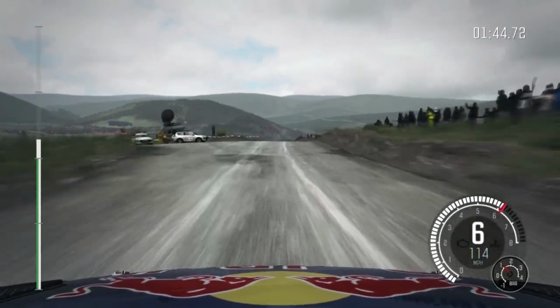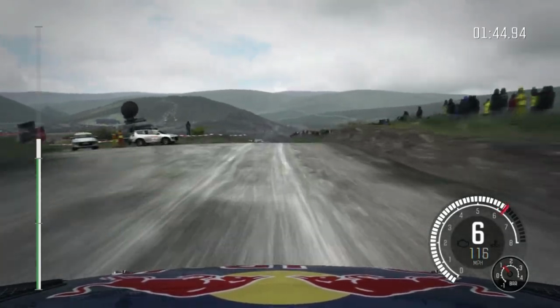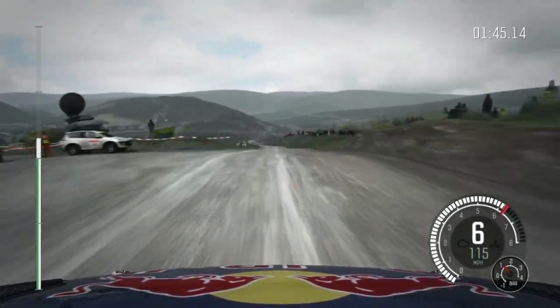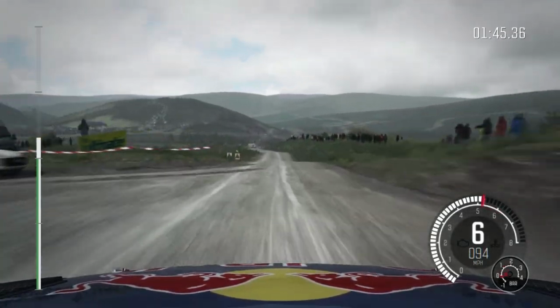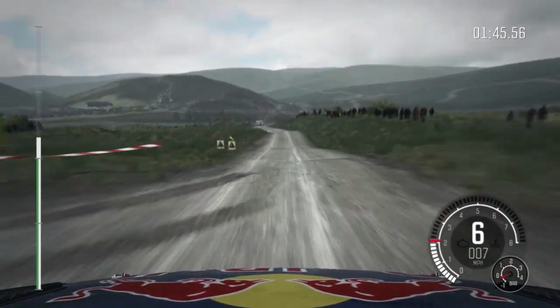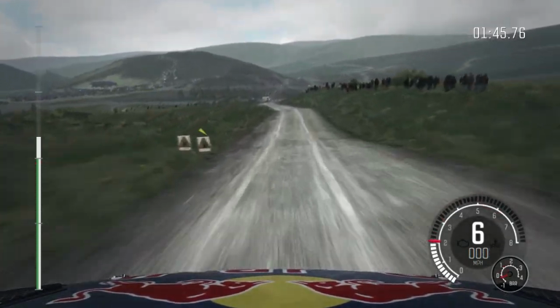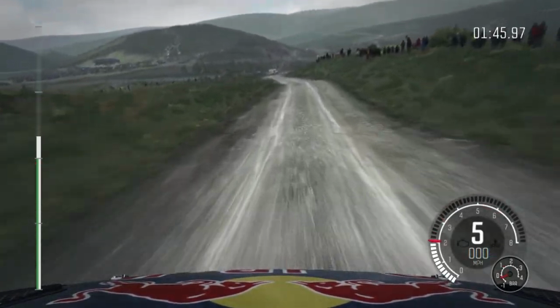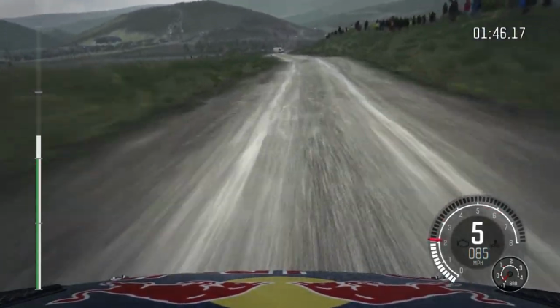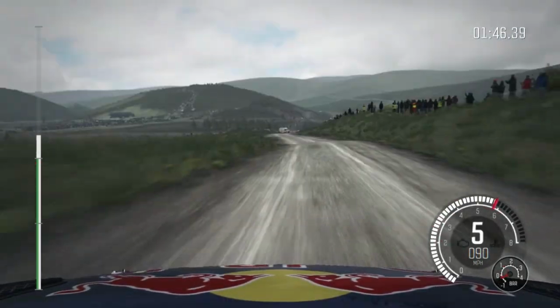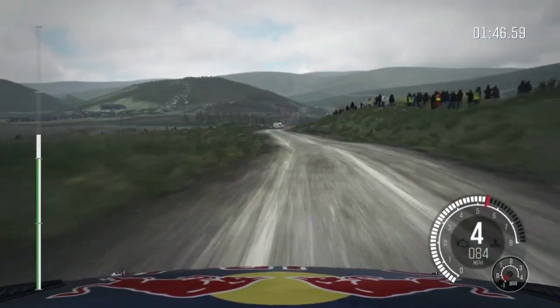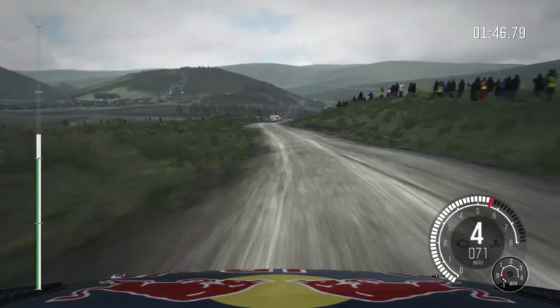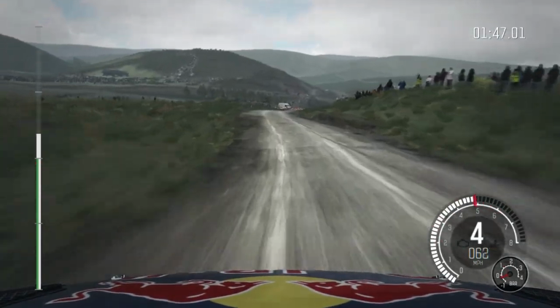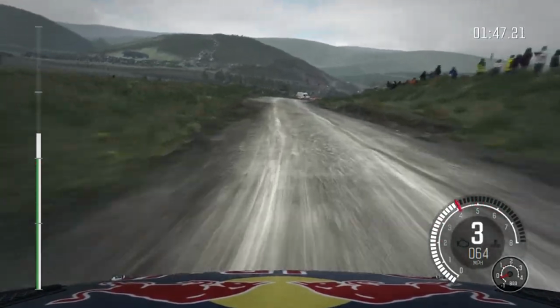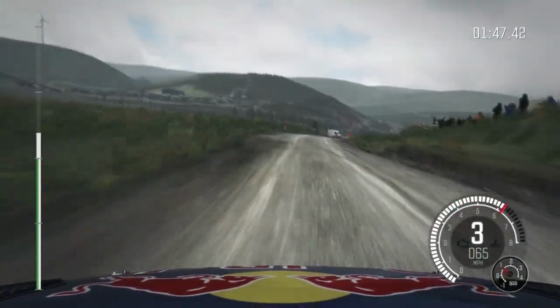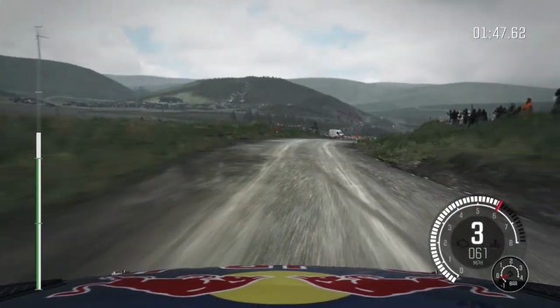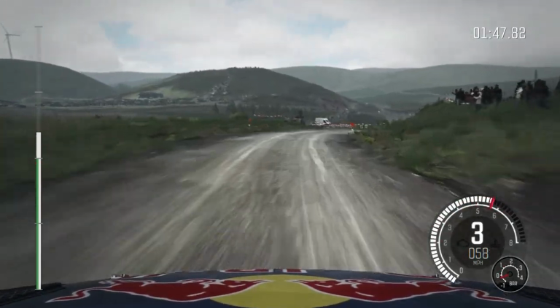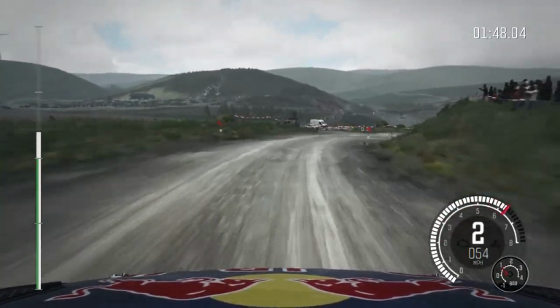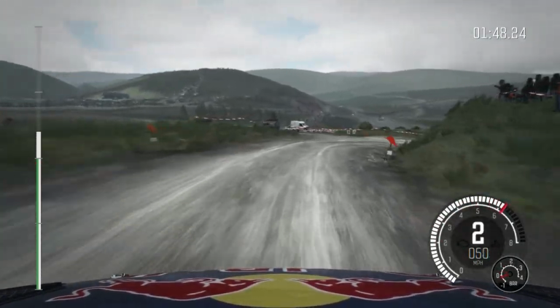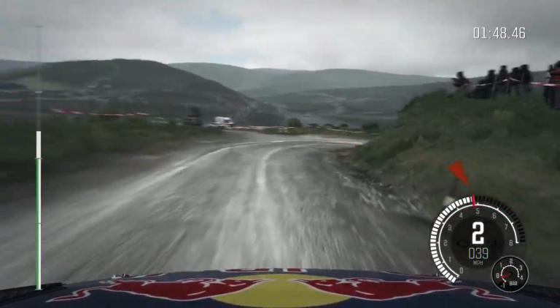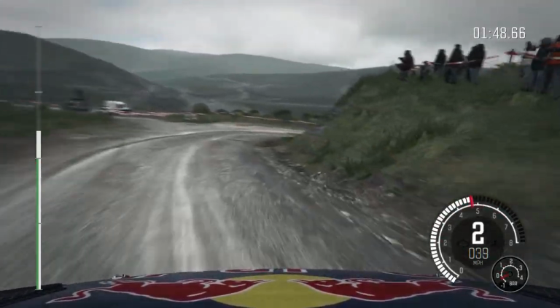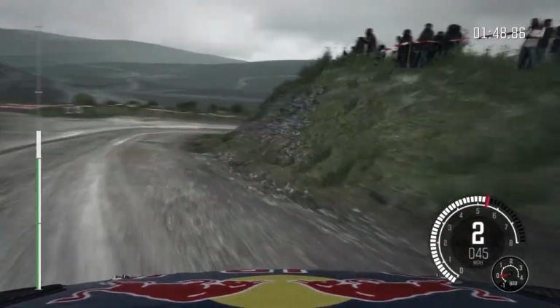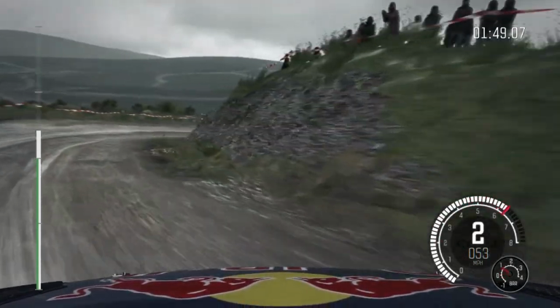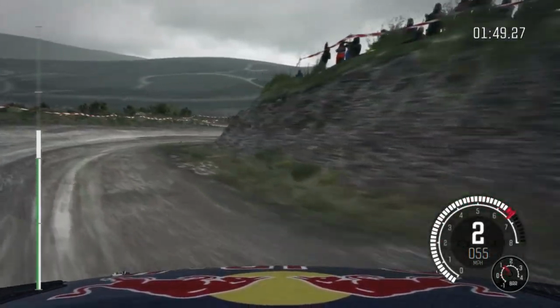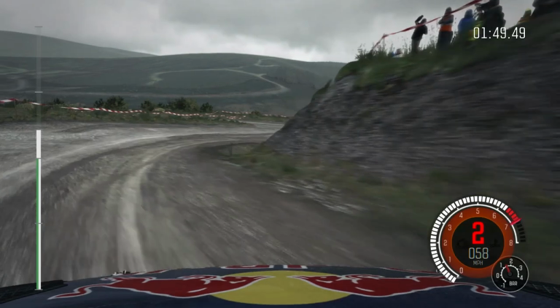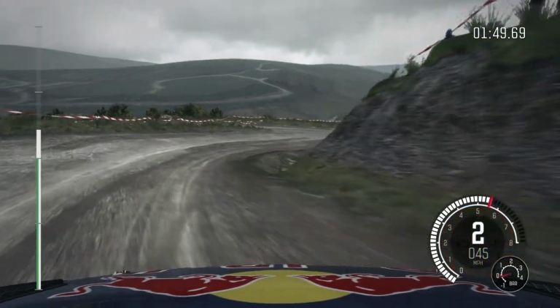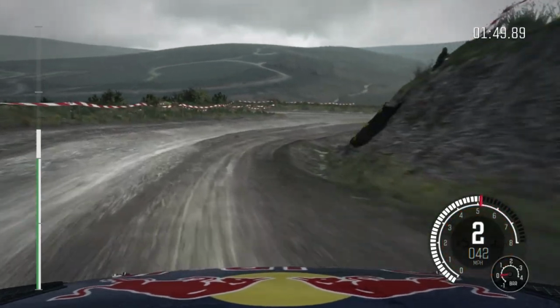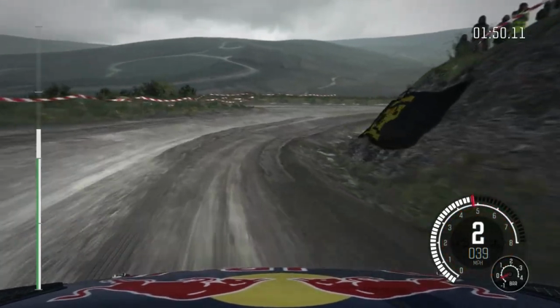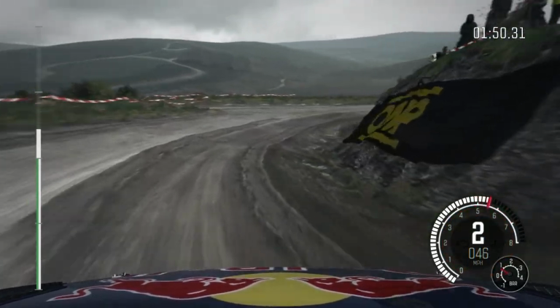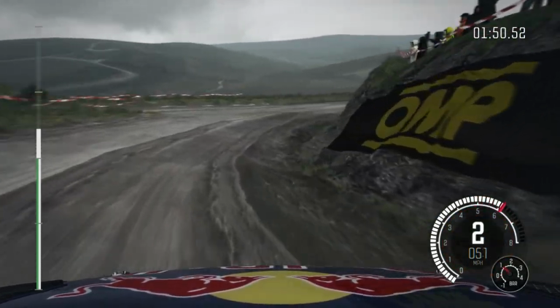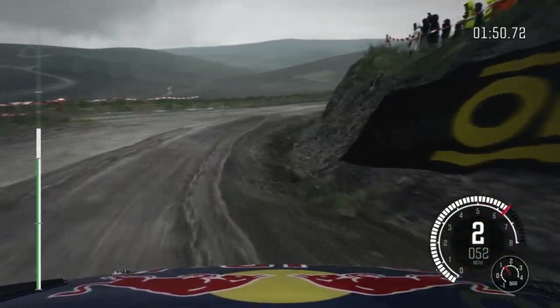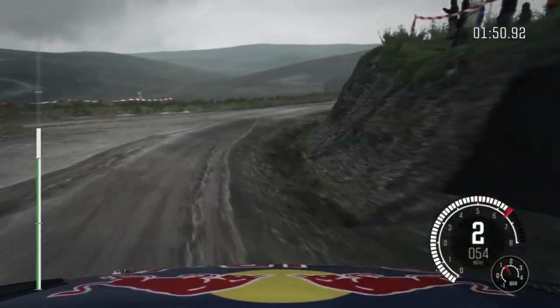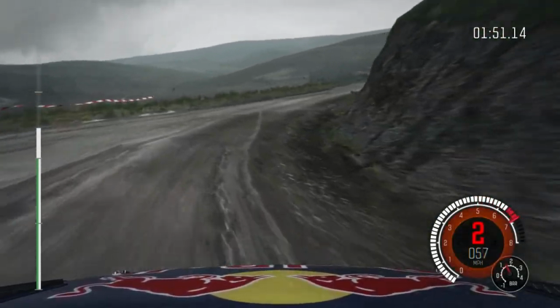Left 6, over open, hairpin right. Left 6, over crest, 80.